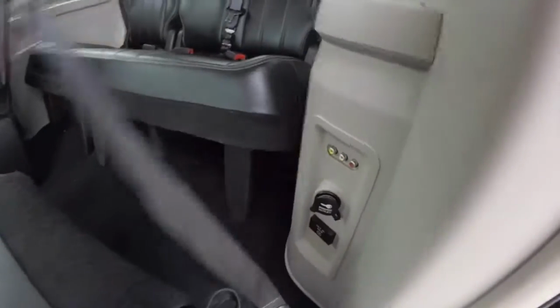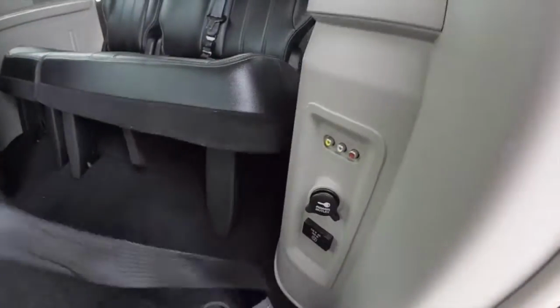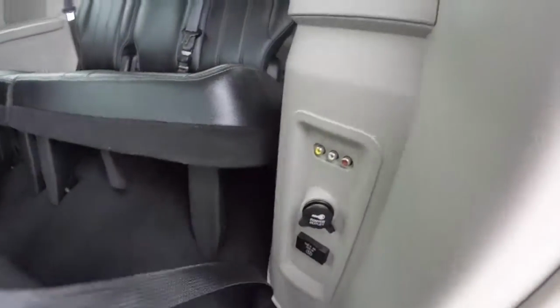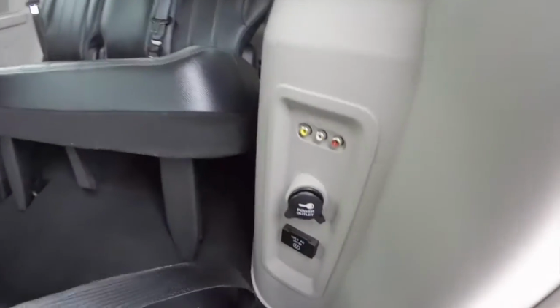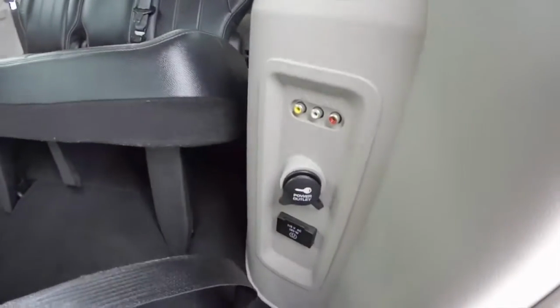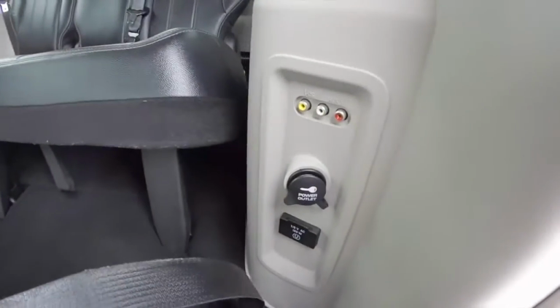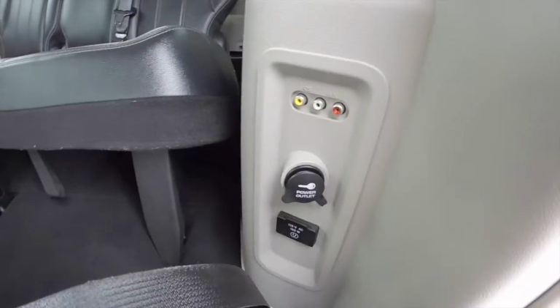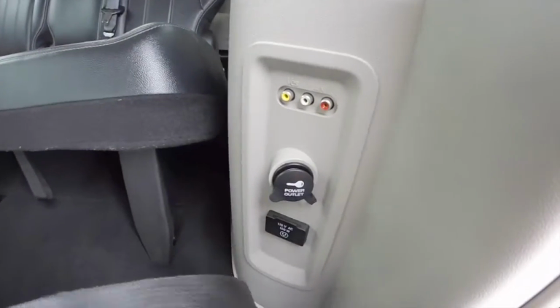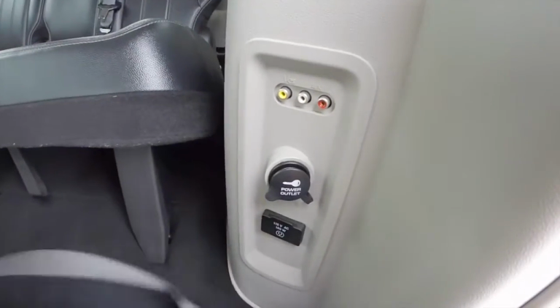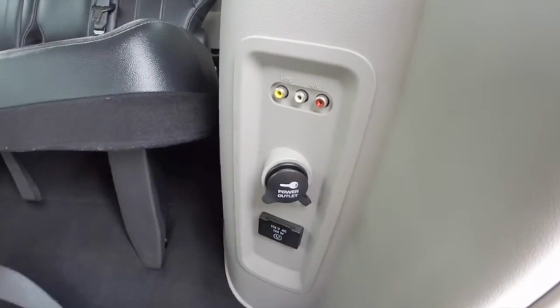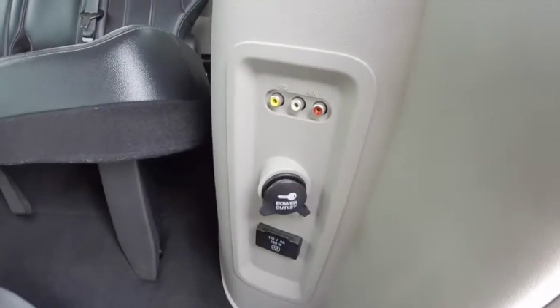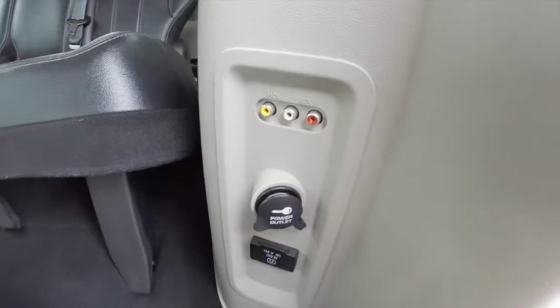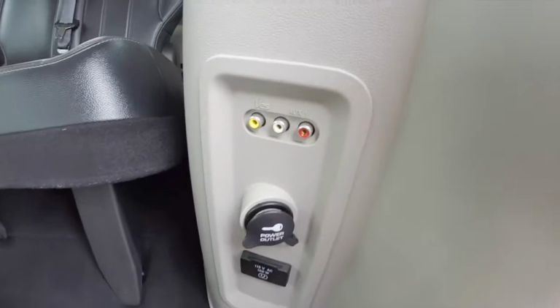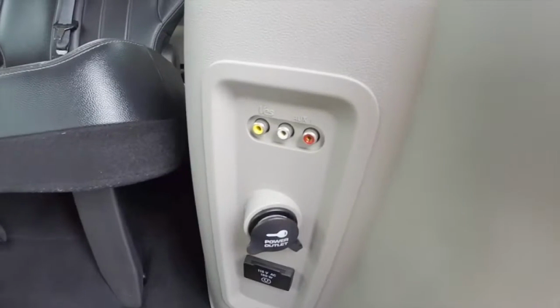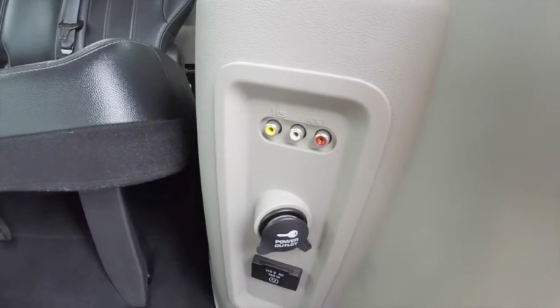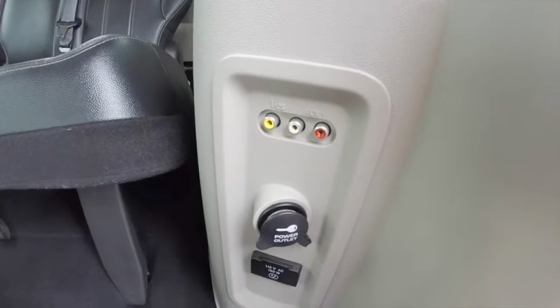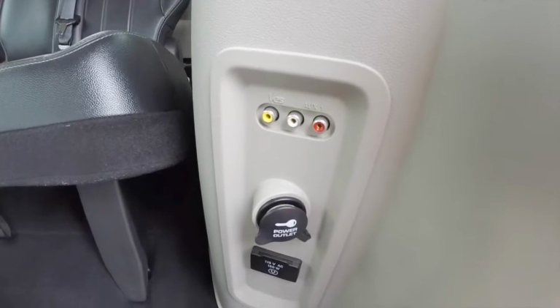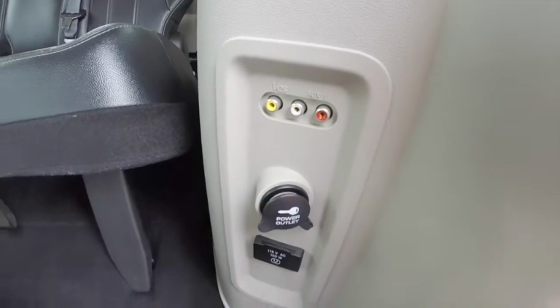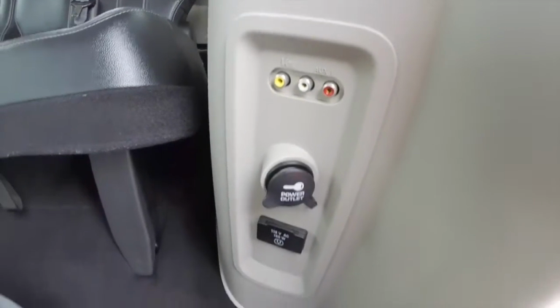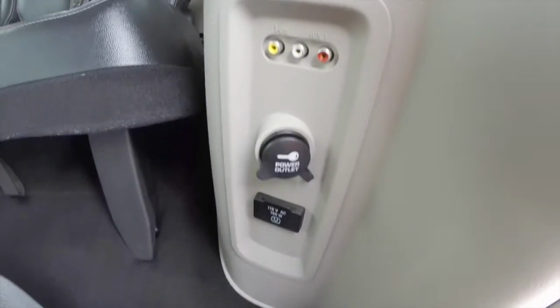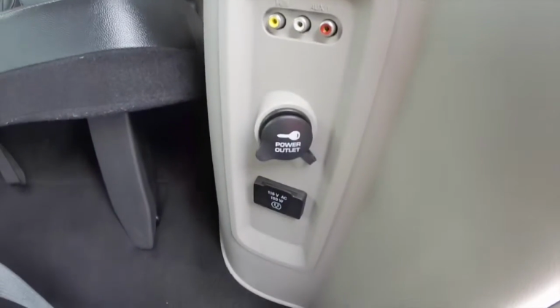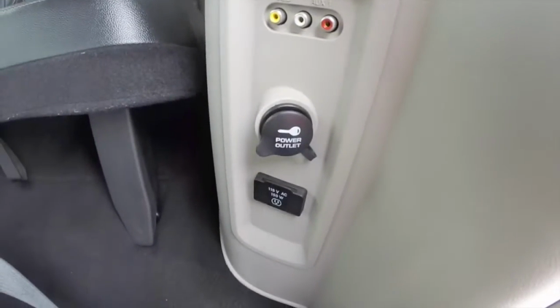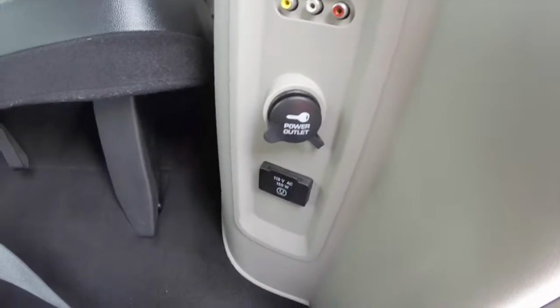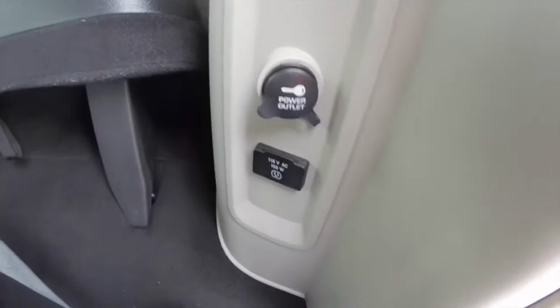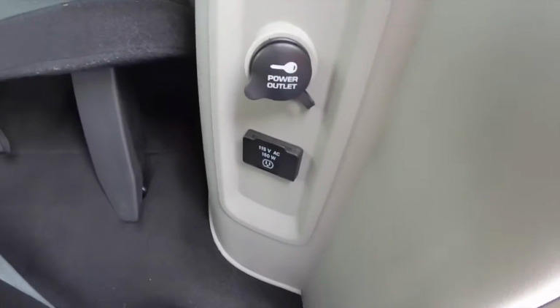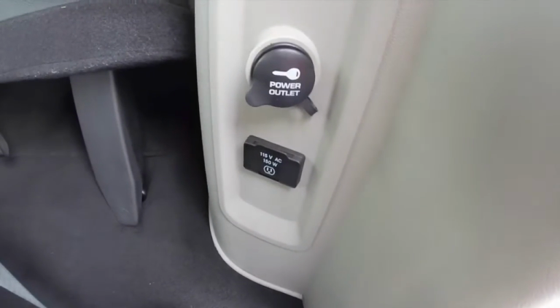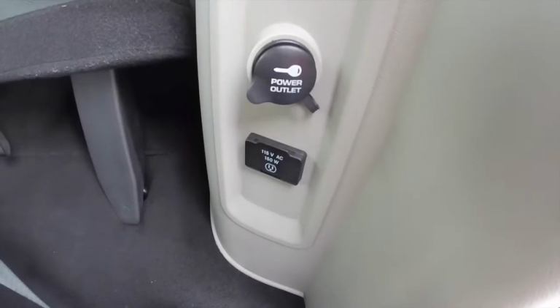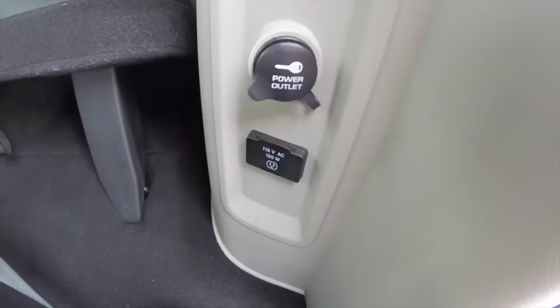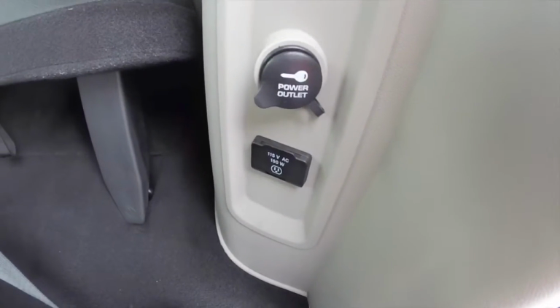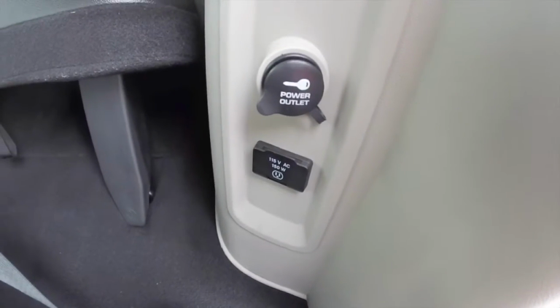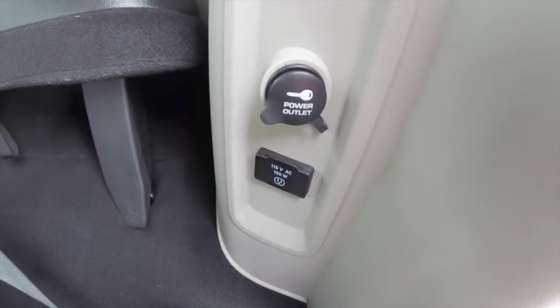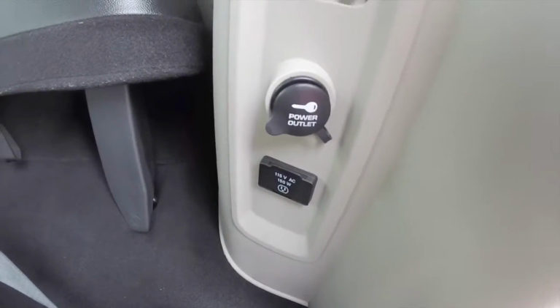You have various media points here — component cables, a power point, and a 115-volt AC outlet.